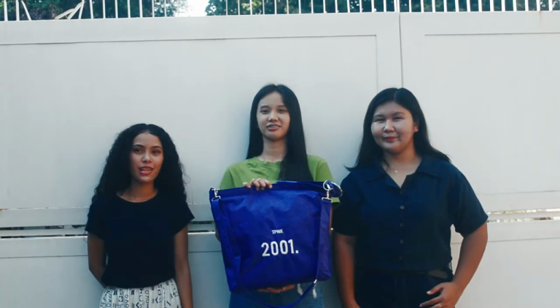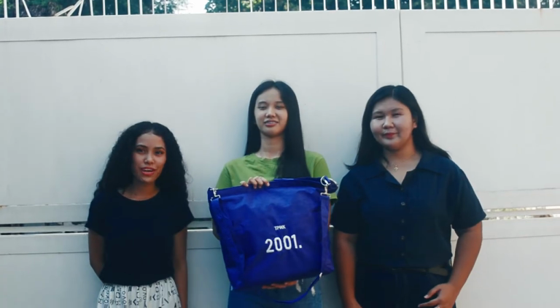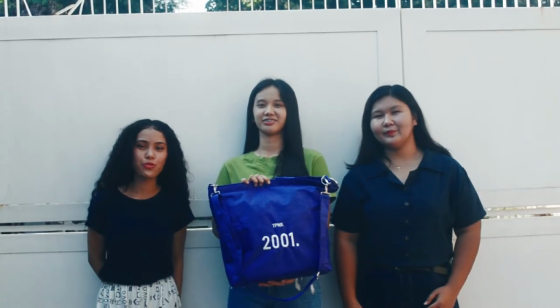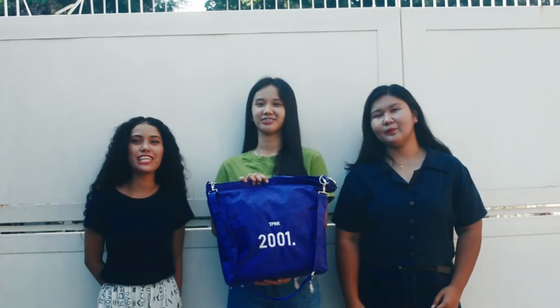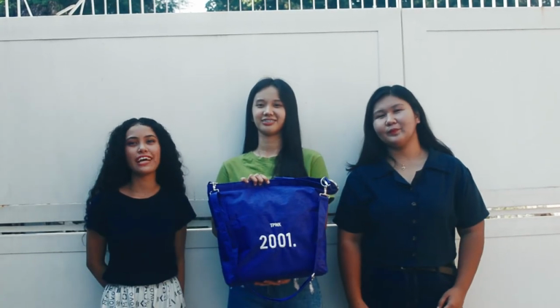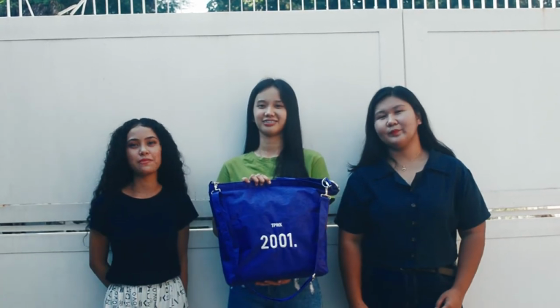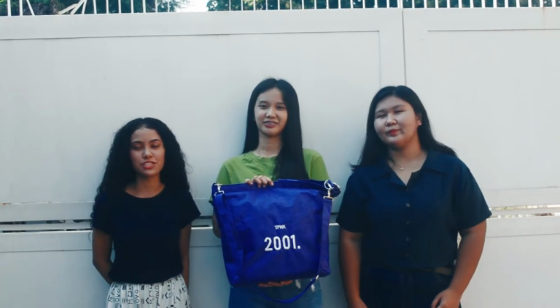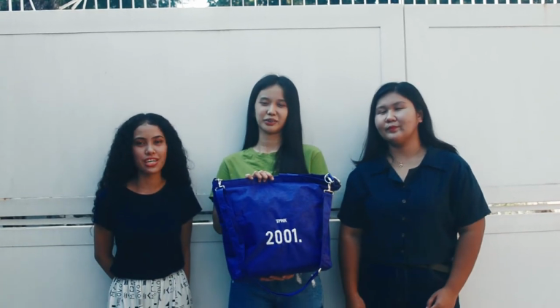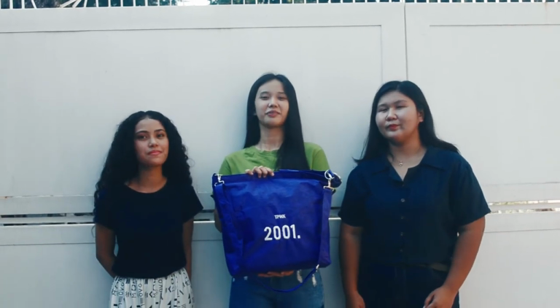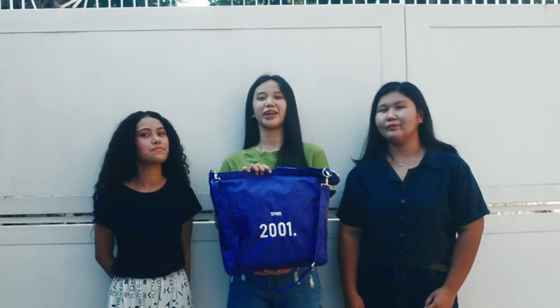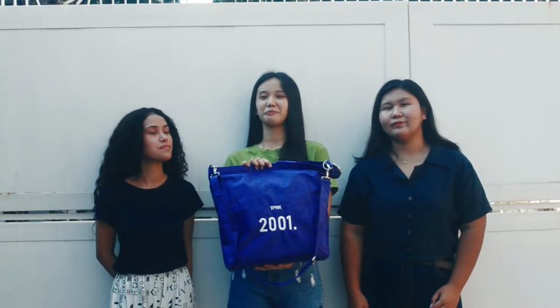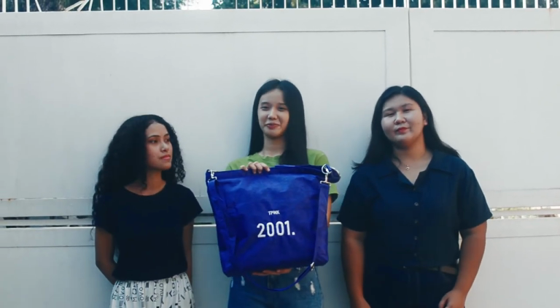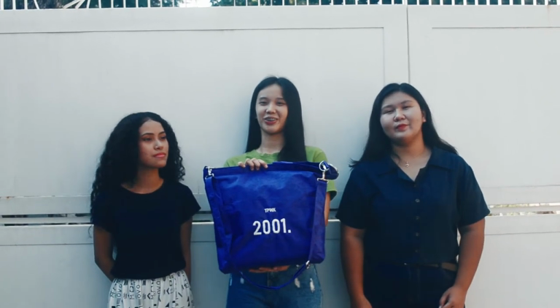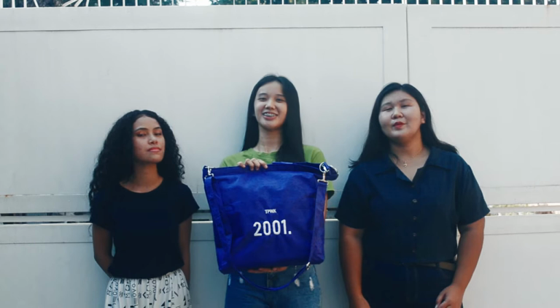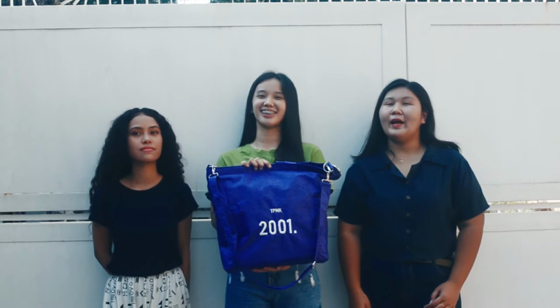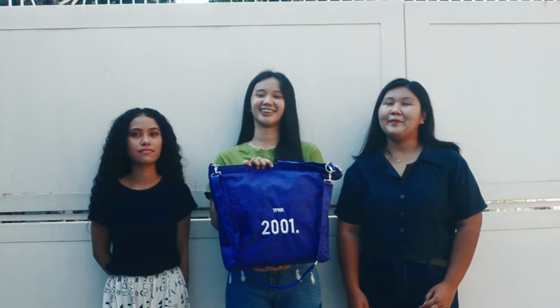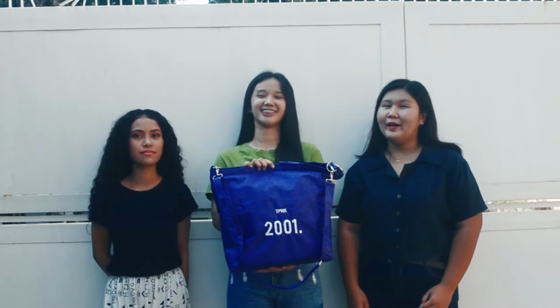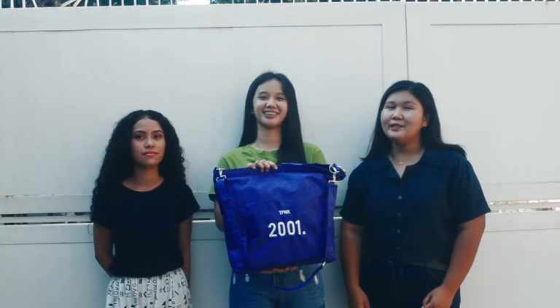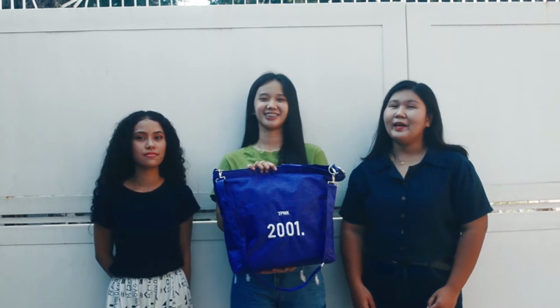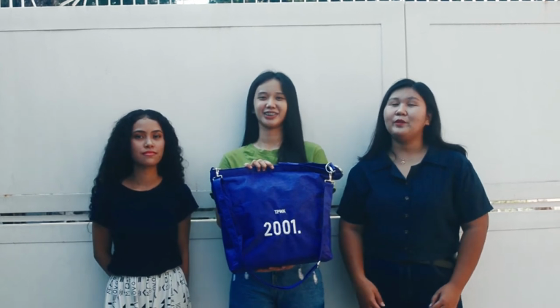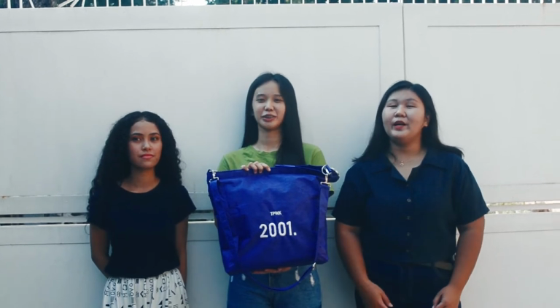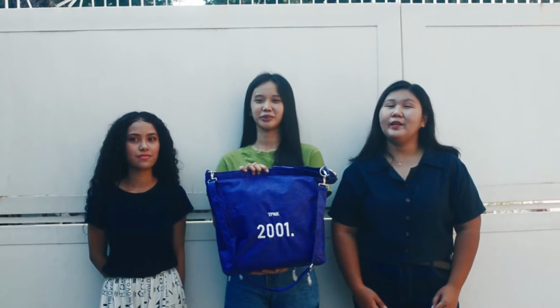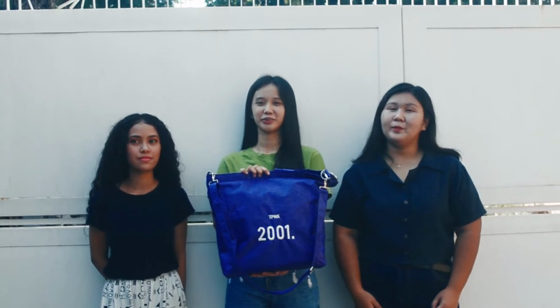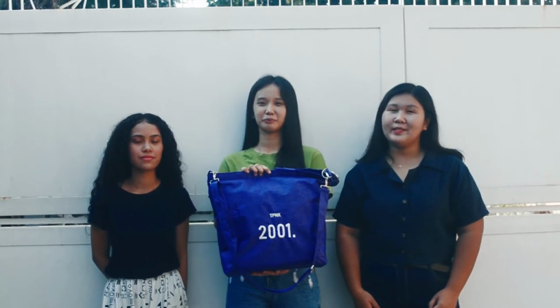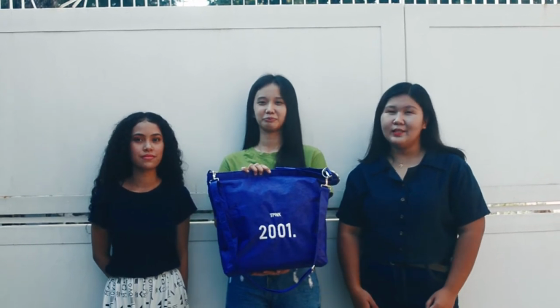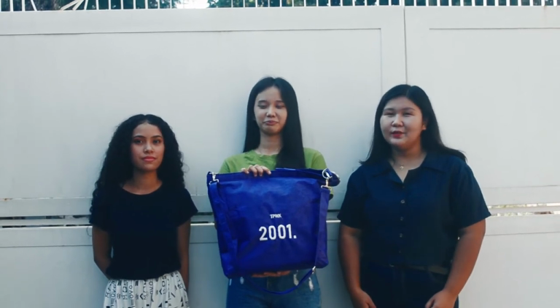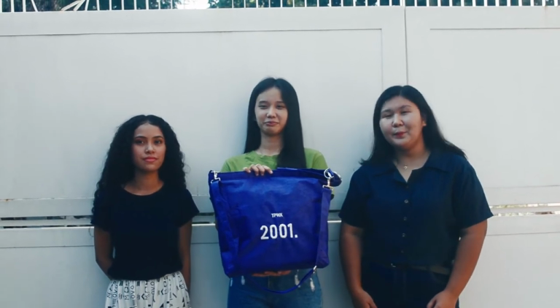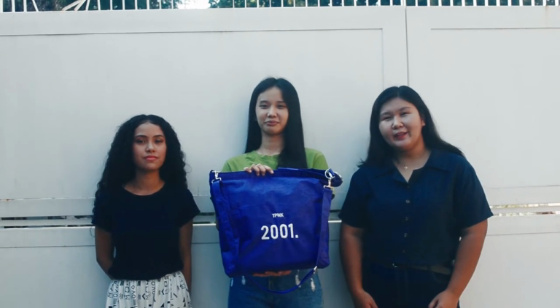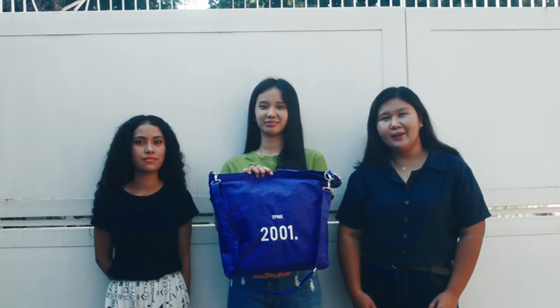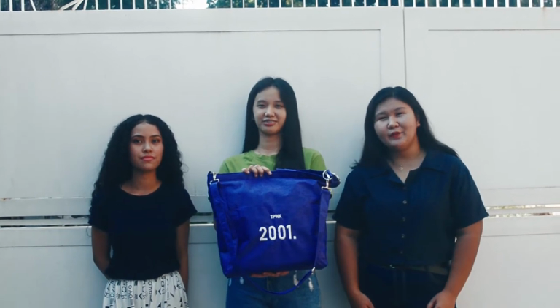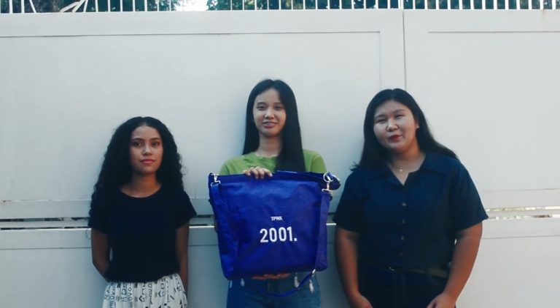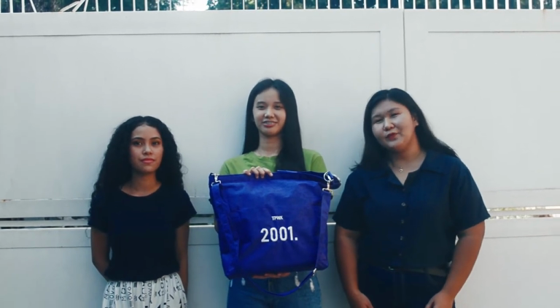Hello everyone, I'm Kitka, and I'm Ange, and we are here to present to you the Side of the Tote Bag.